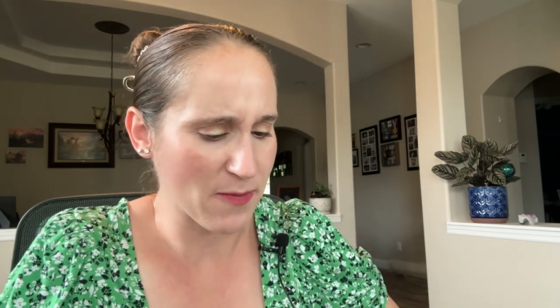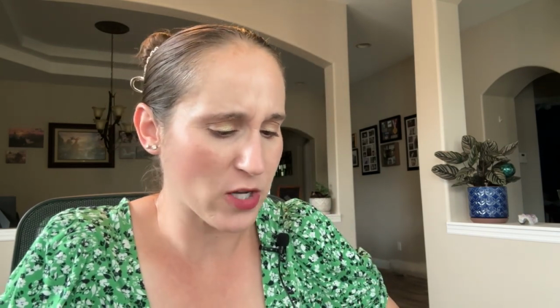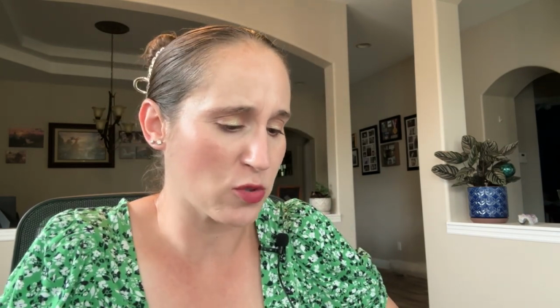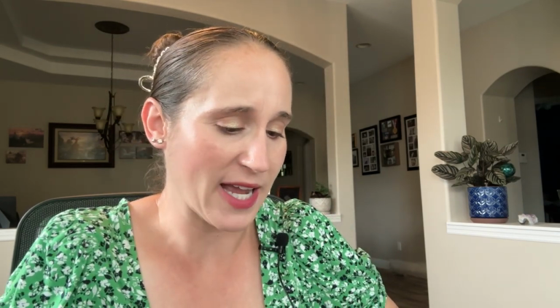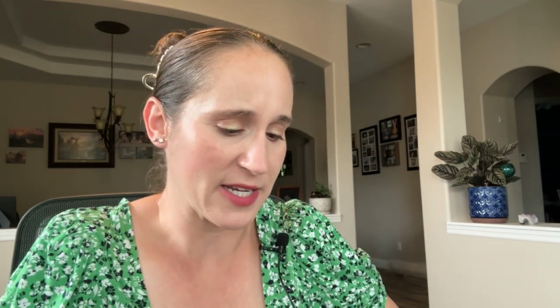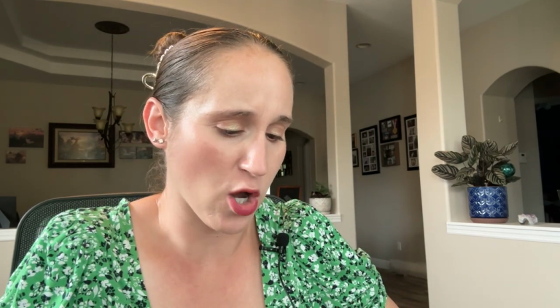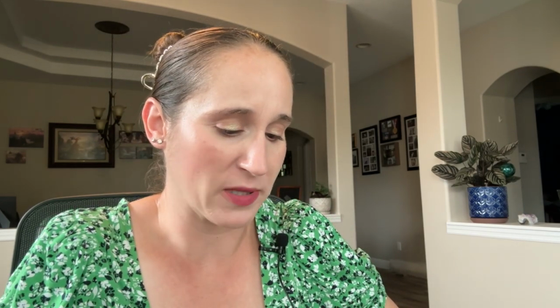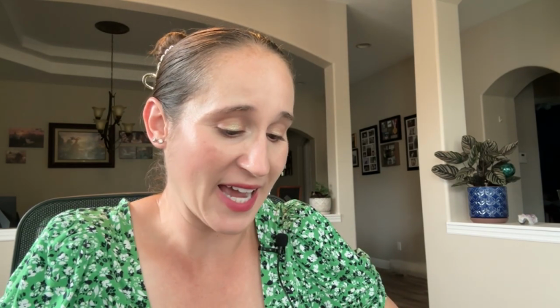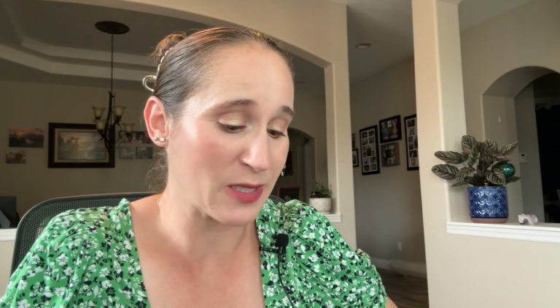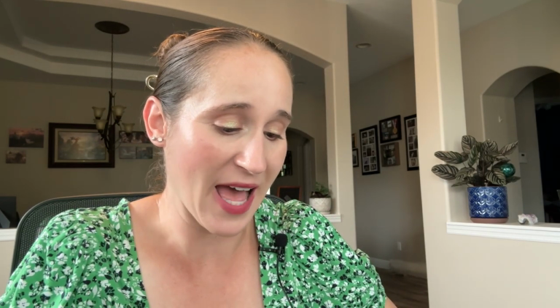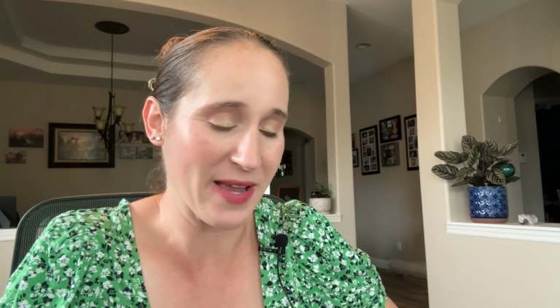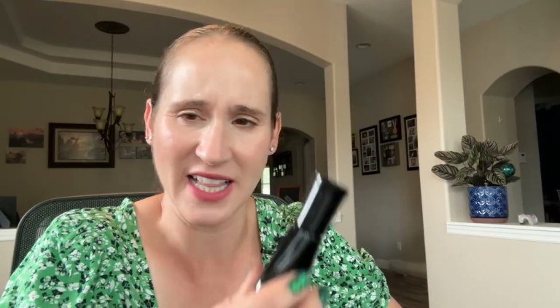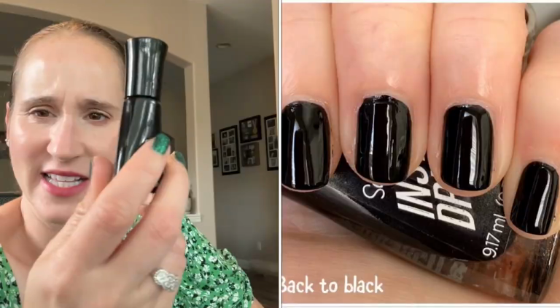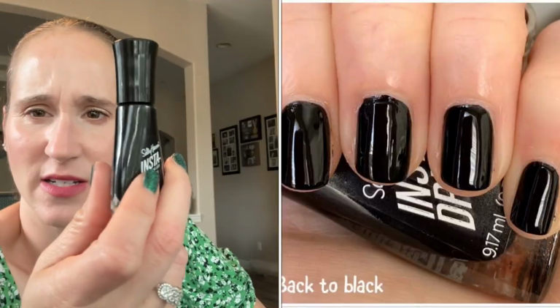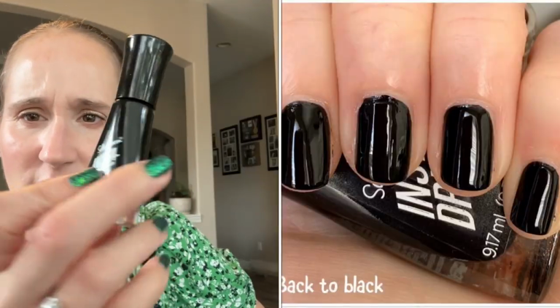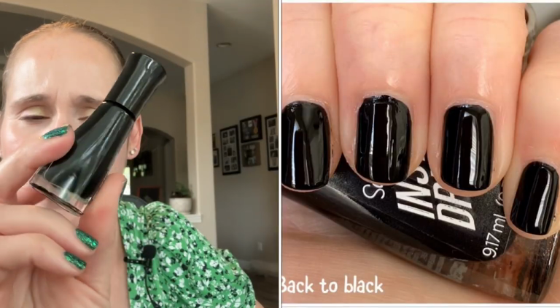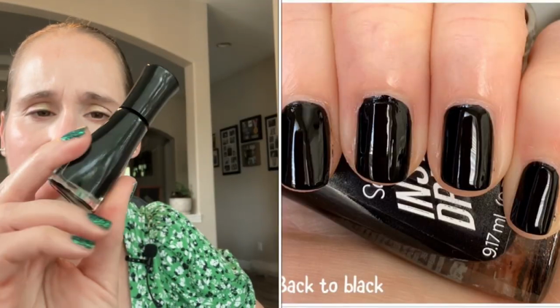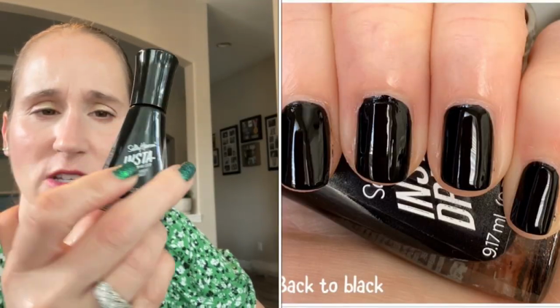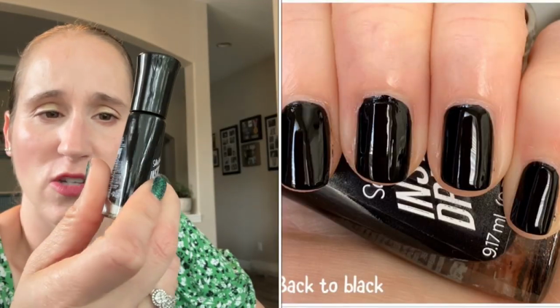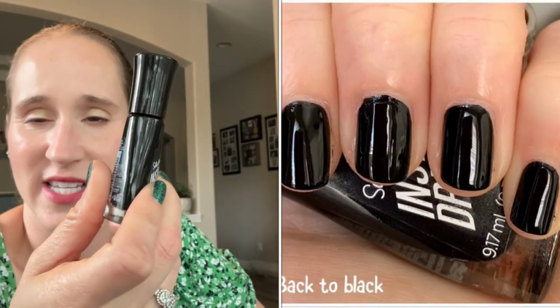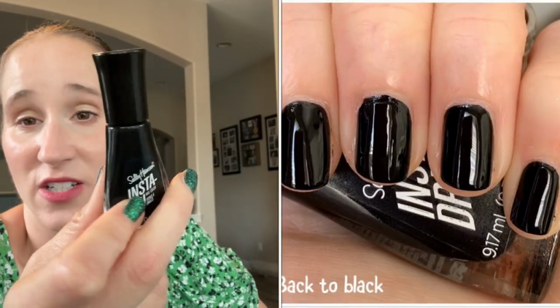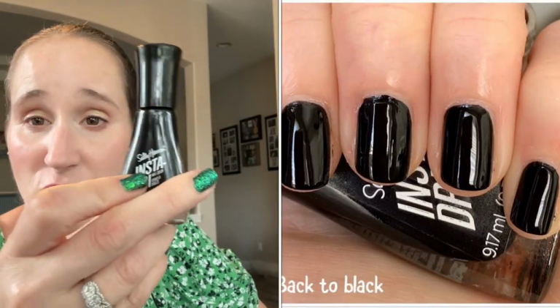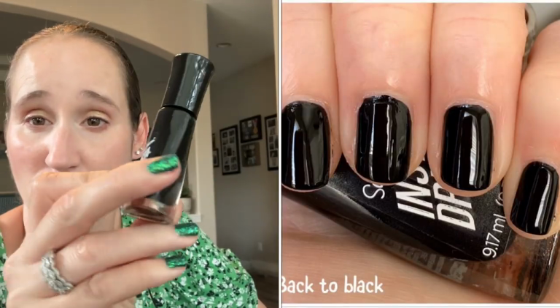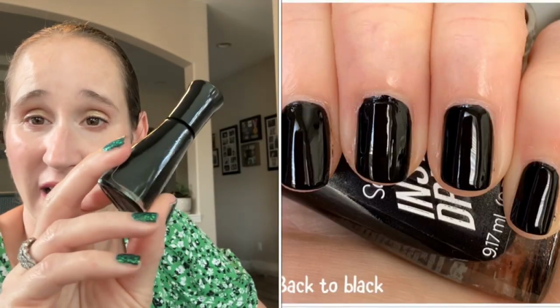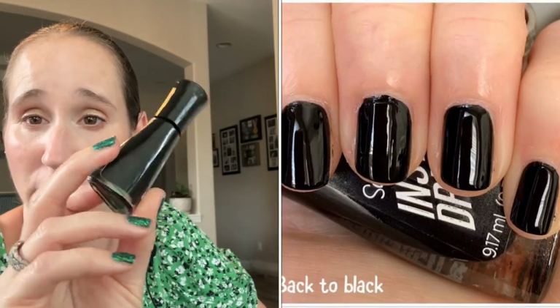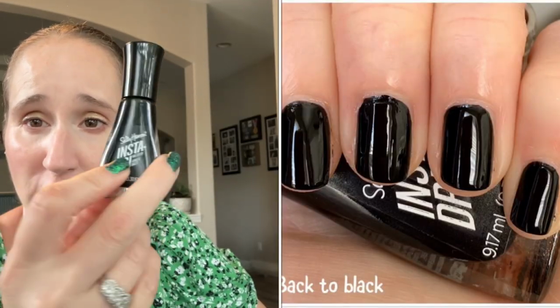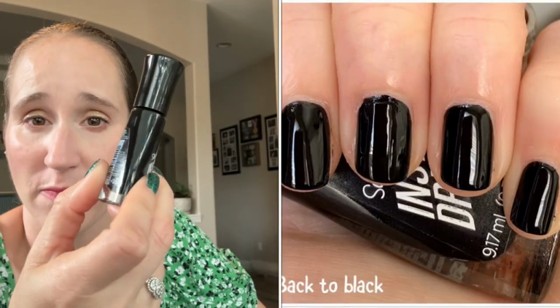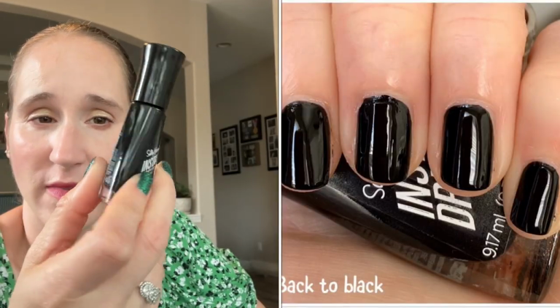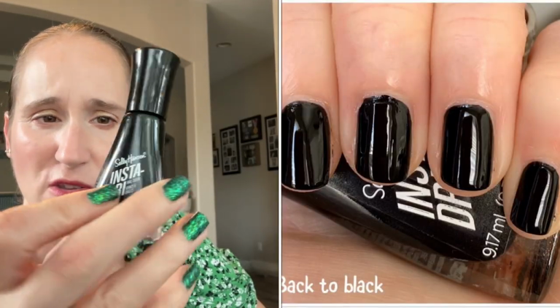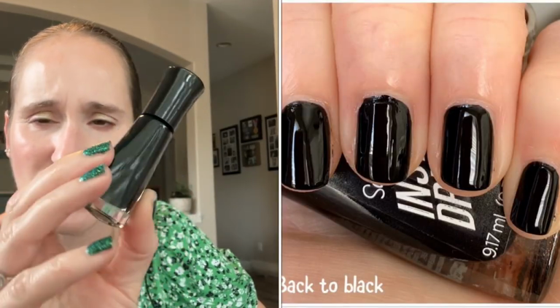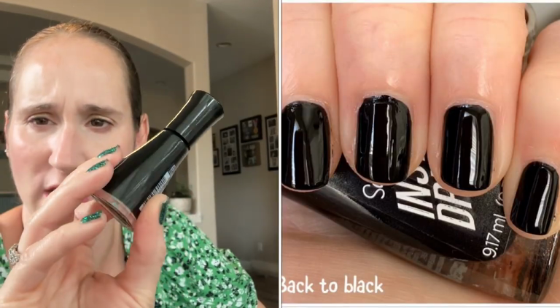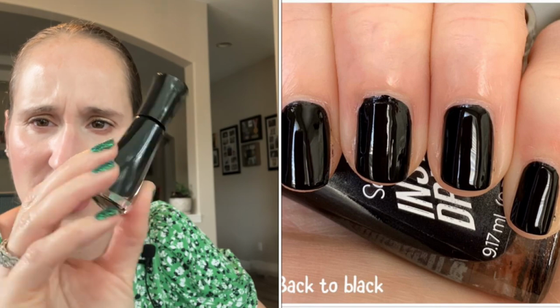My go-to black undies are Black to Black by Sally Hansen, which is your basic two-coat black cream. I use this for undies.